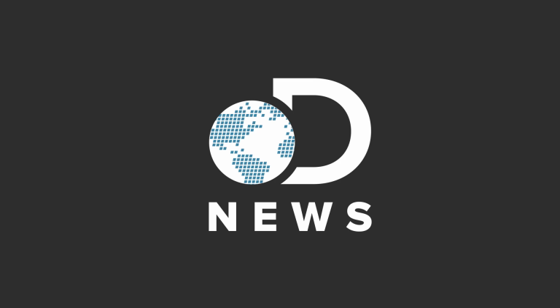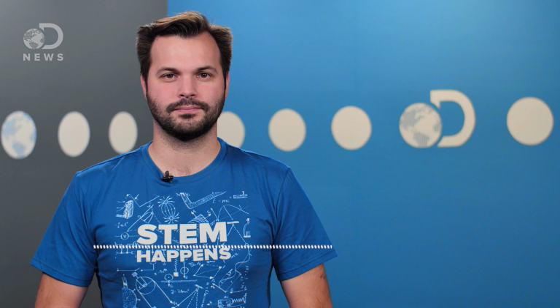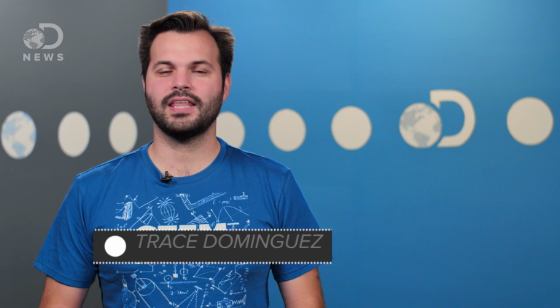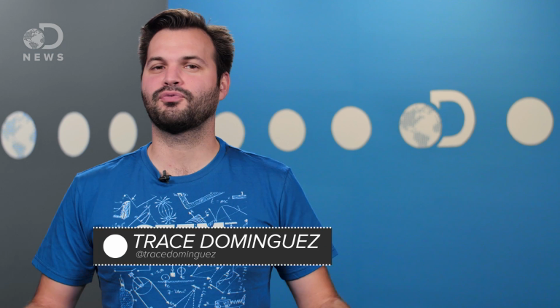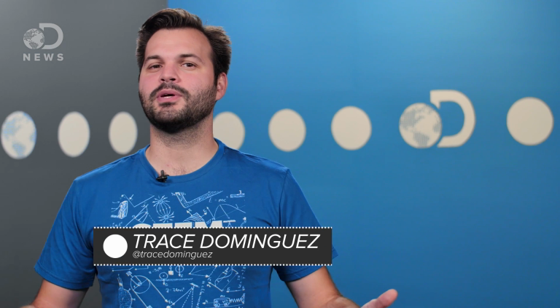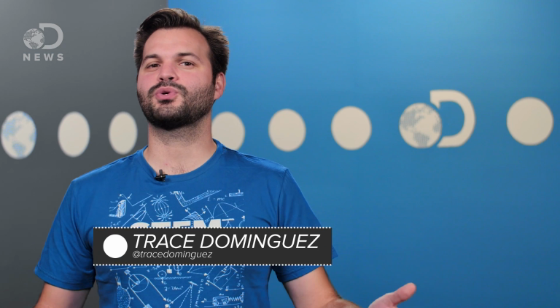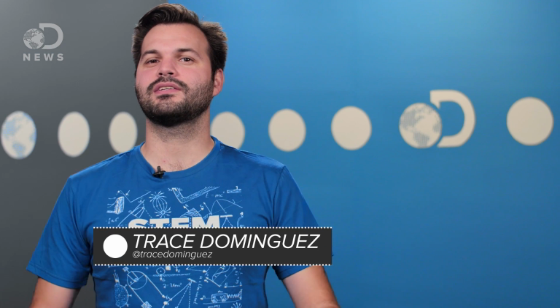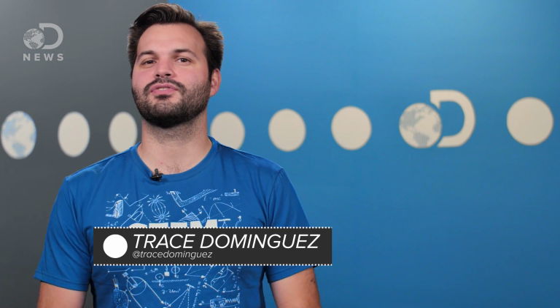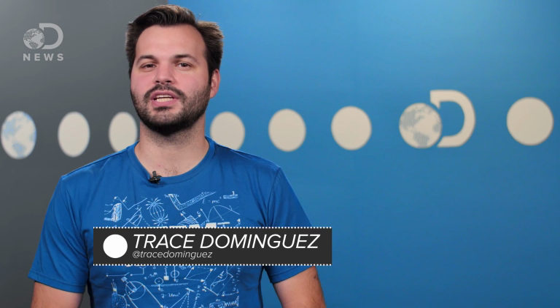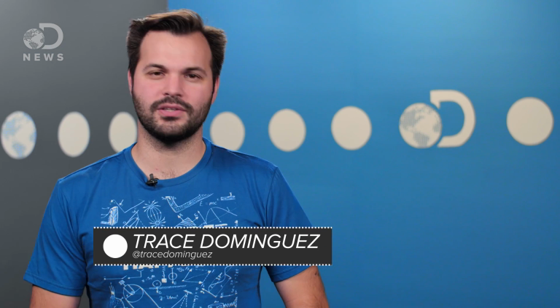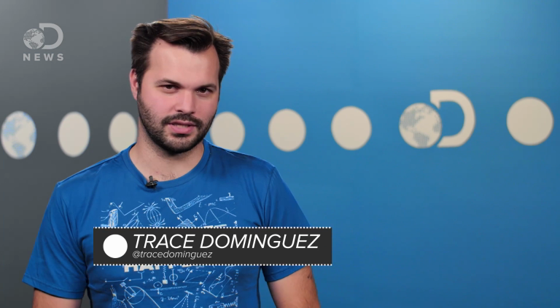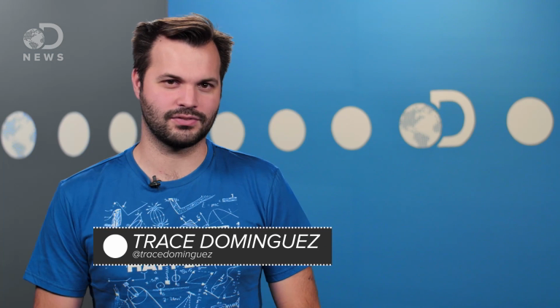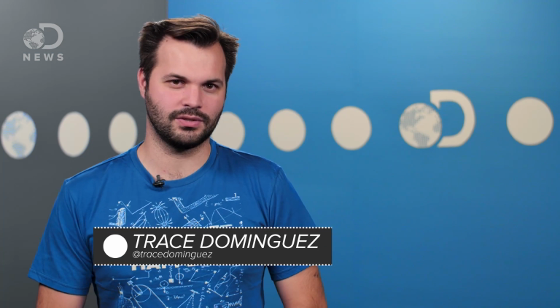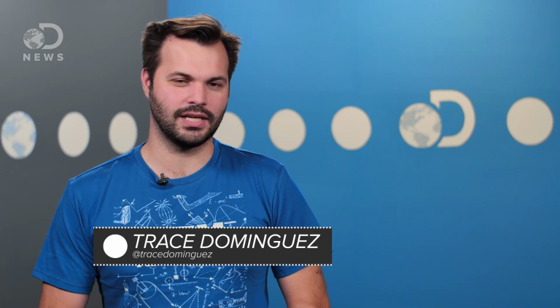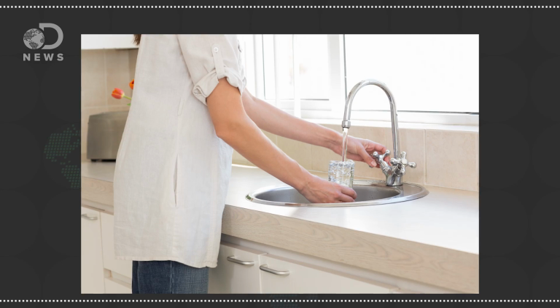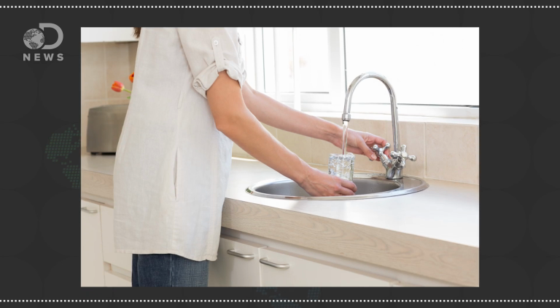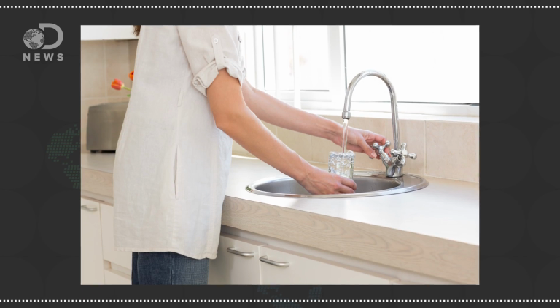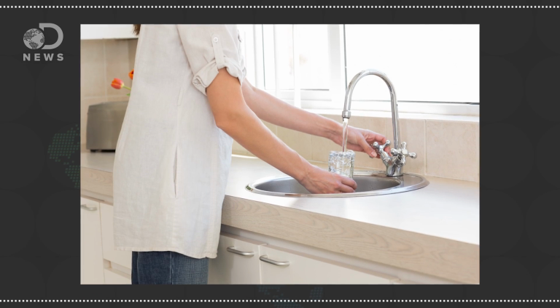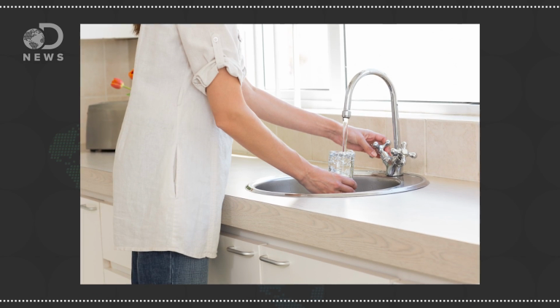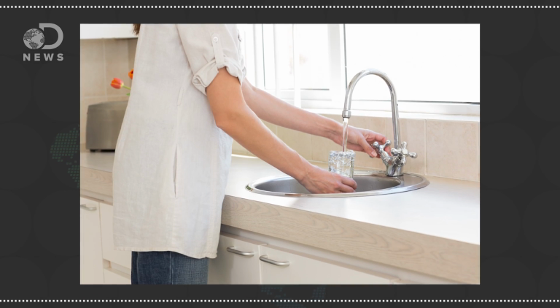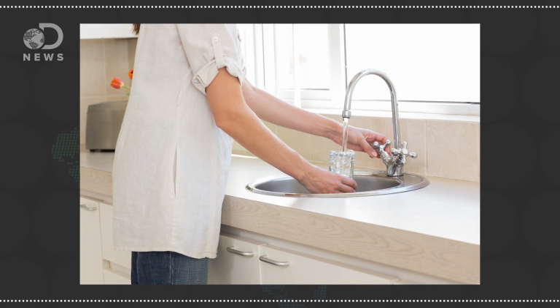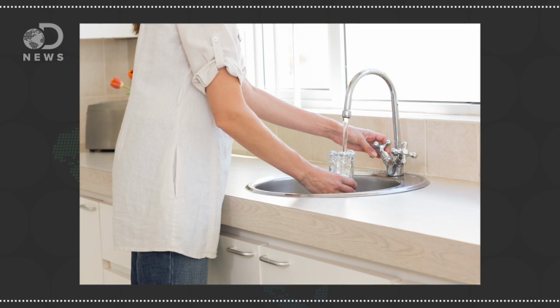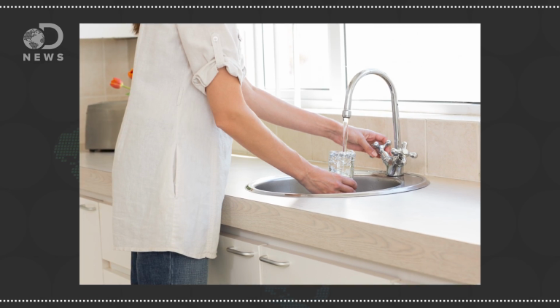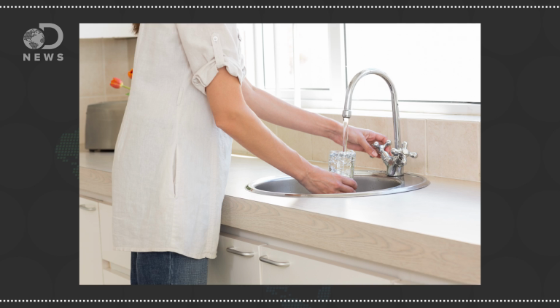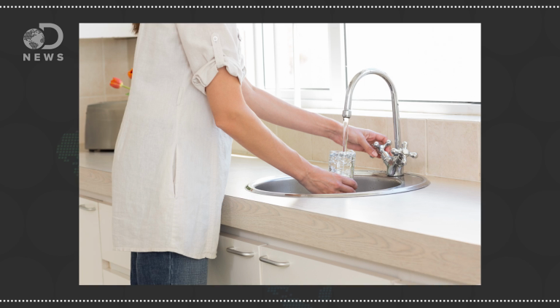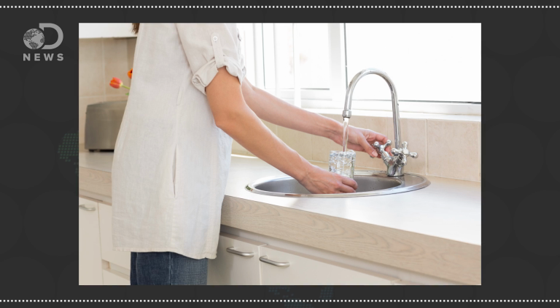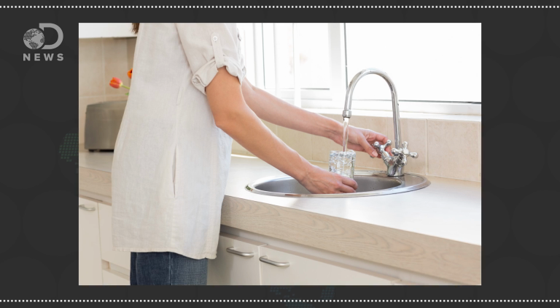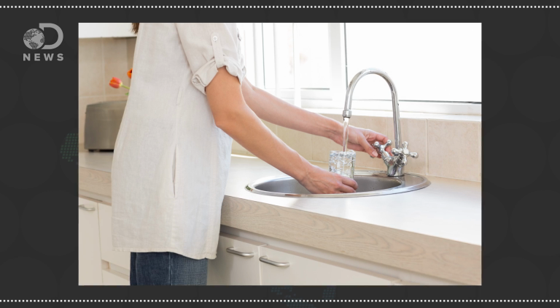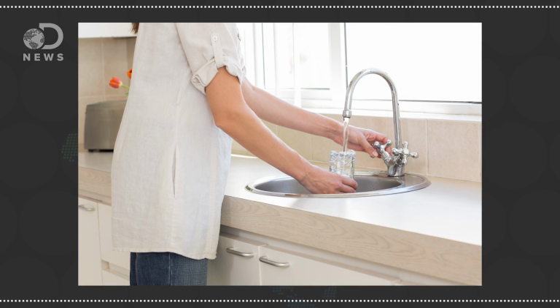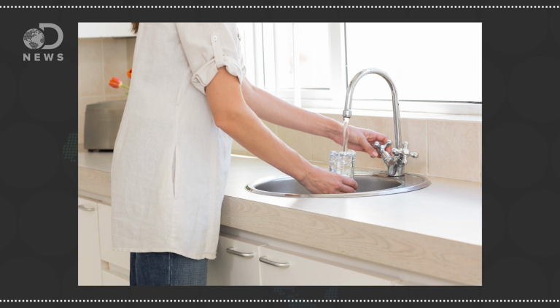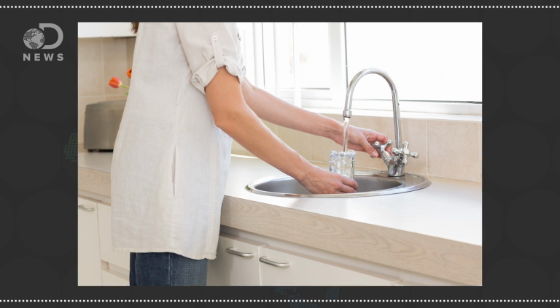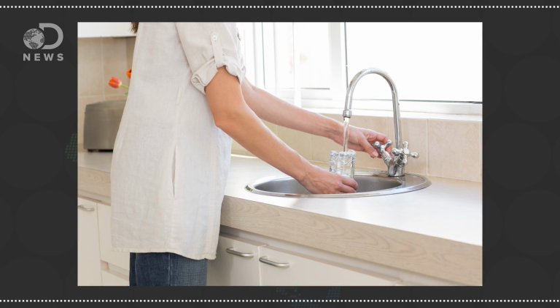Hey there, Fremen. Trace here for DNews, thanks for tuning in. That glass of water you're drinking probably contains 10 million bacteria!